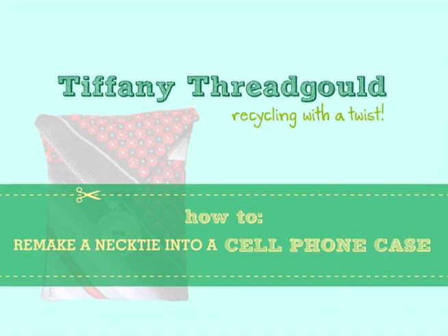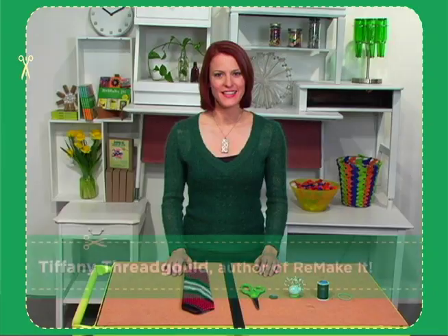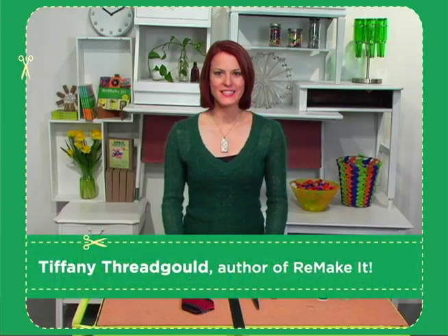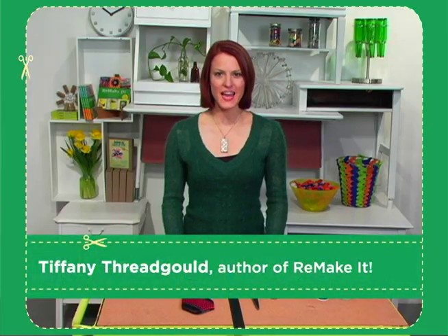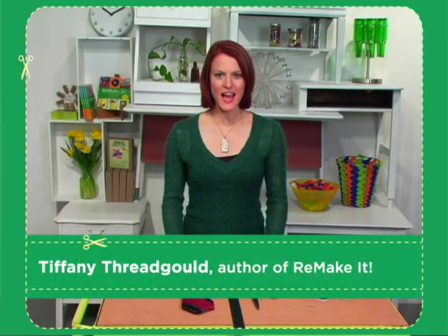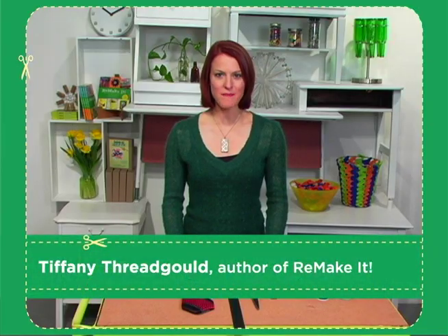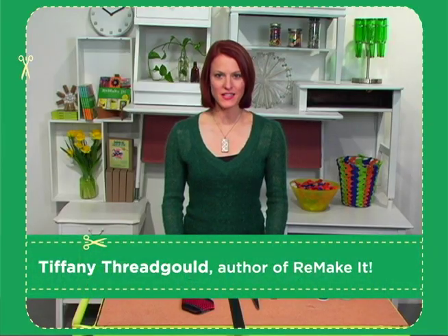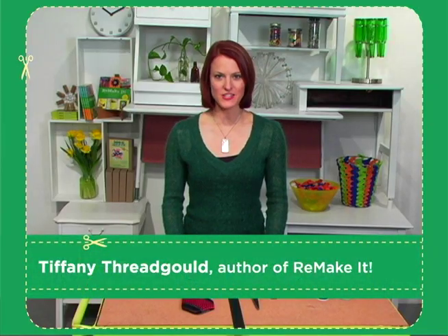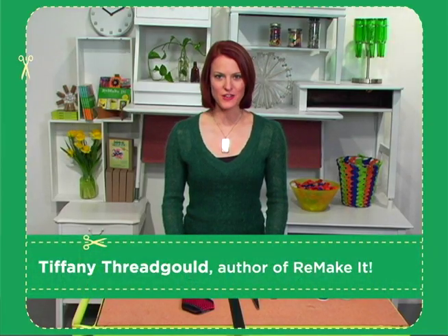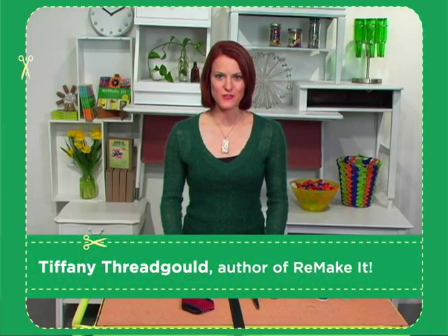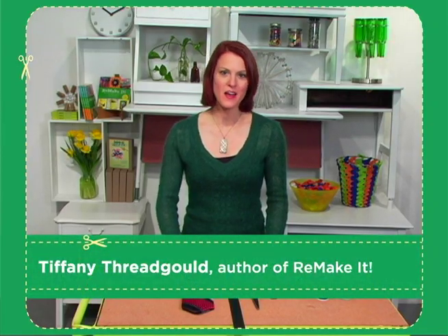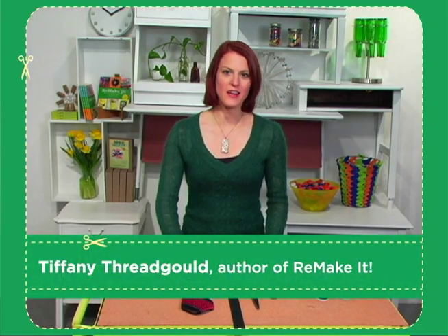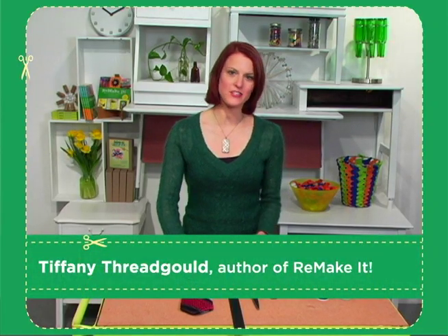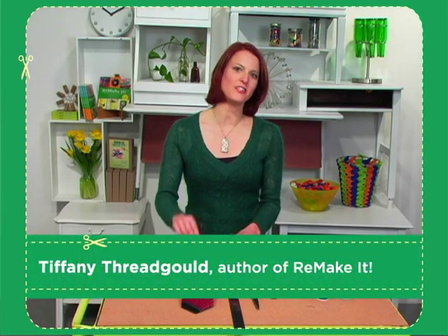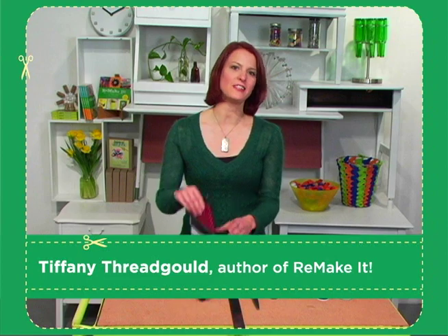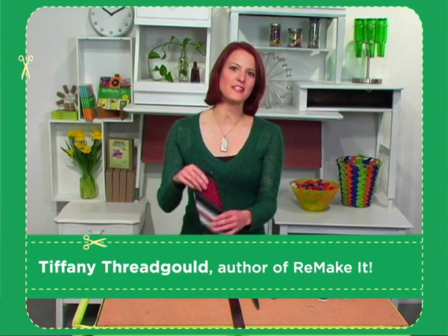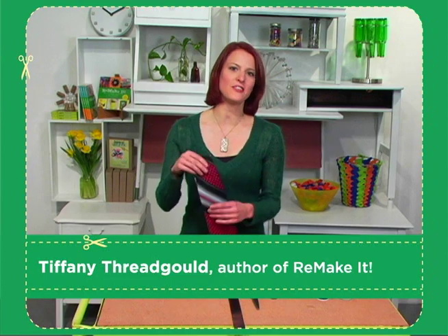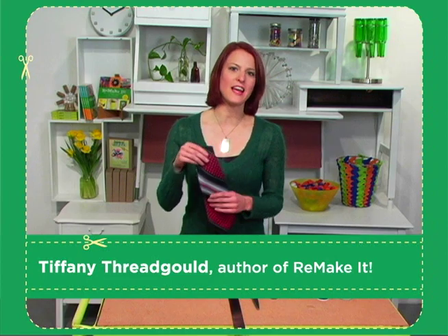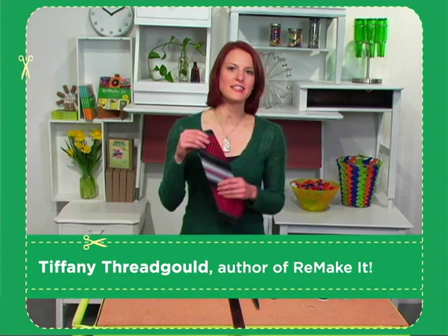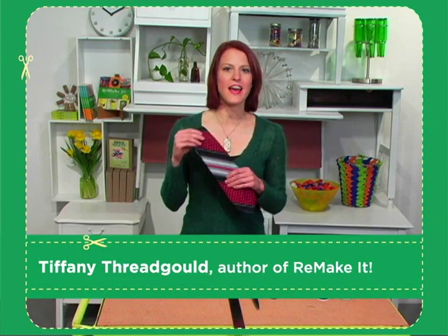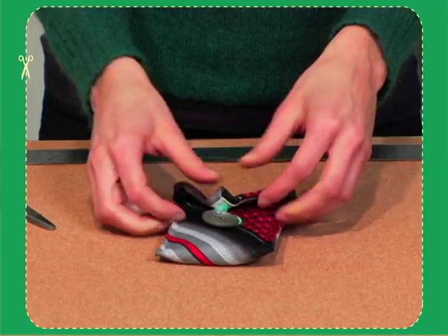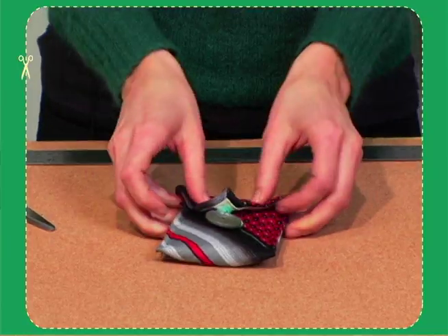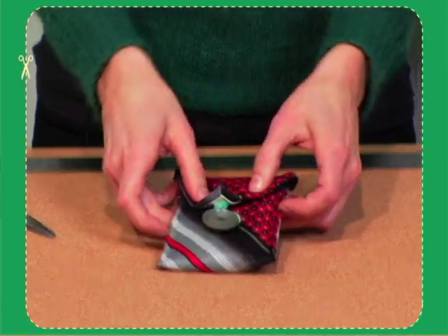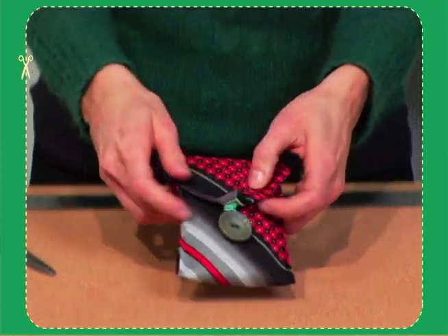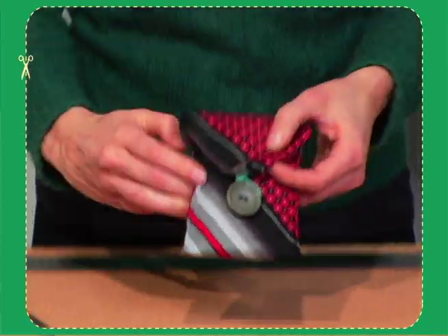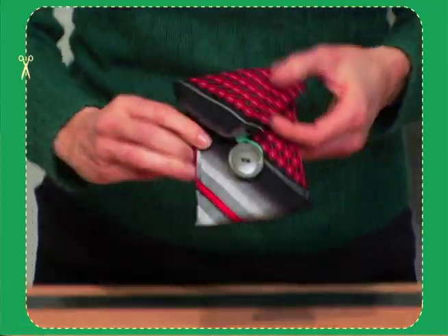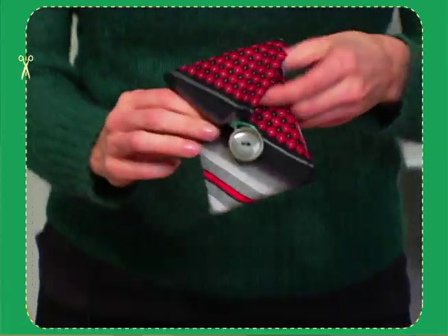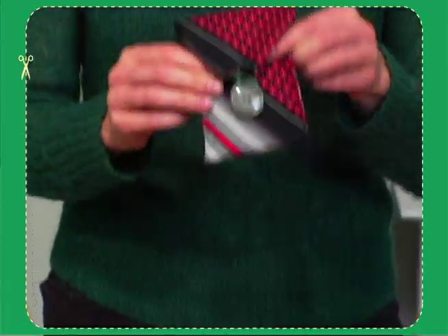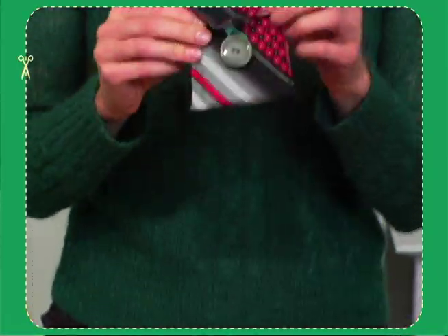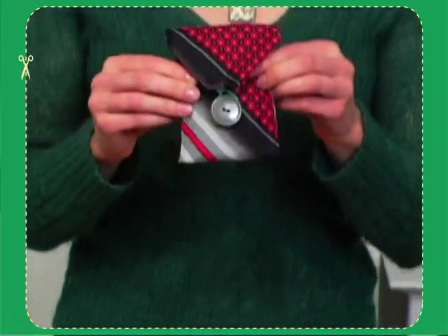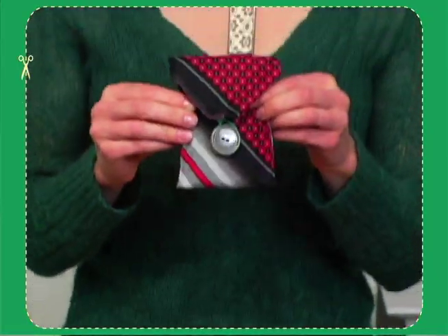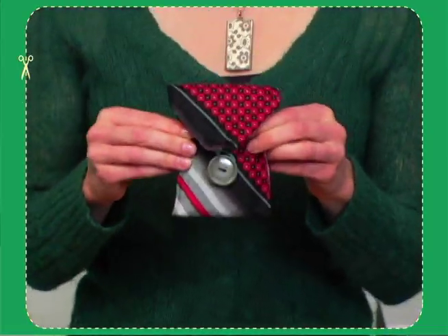Today I'm going to show you how to turn your dad's old necktie into a super fun gadget case.